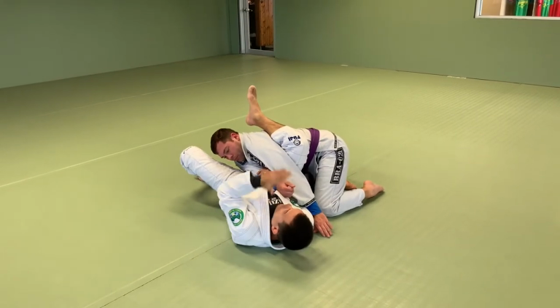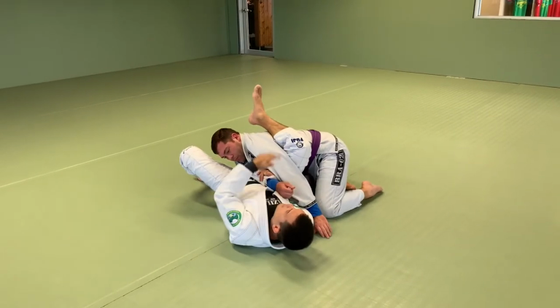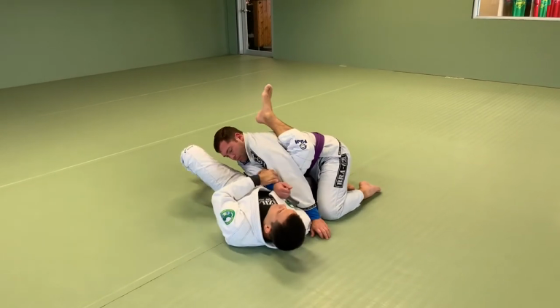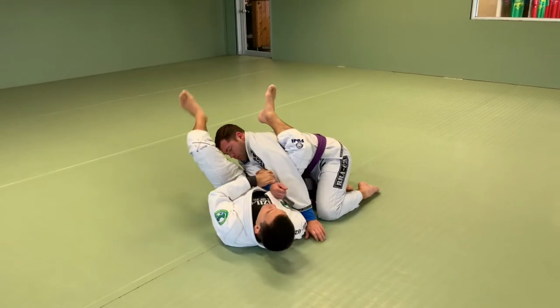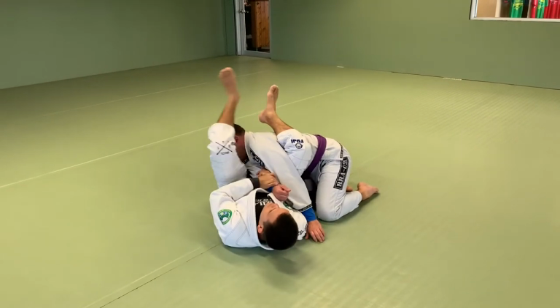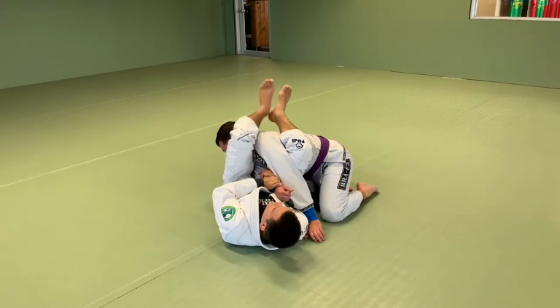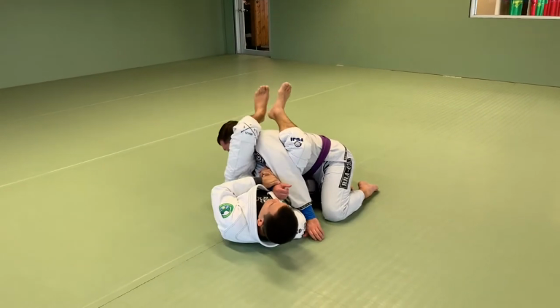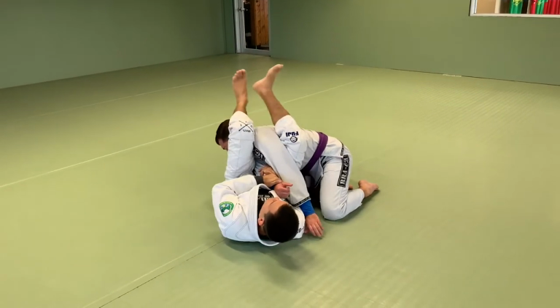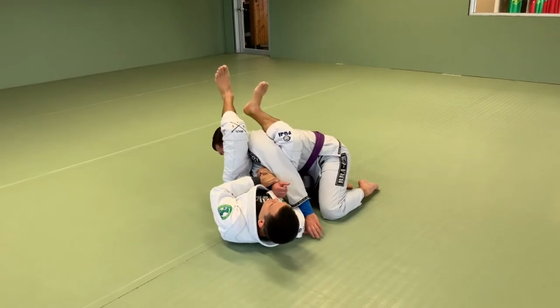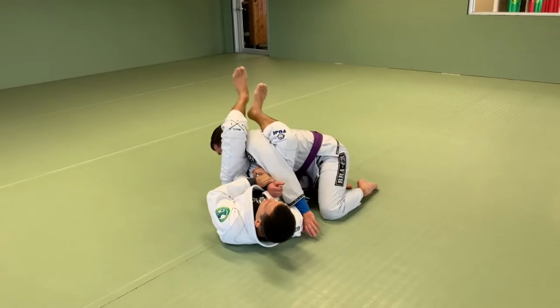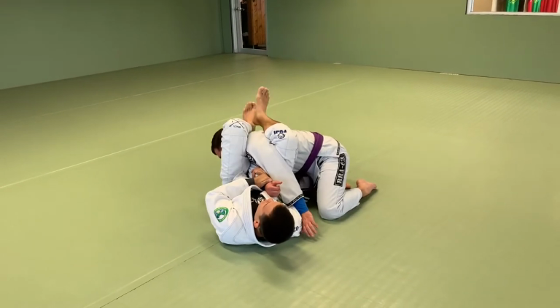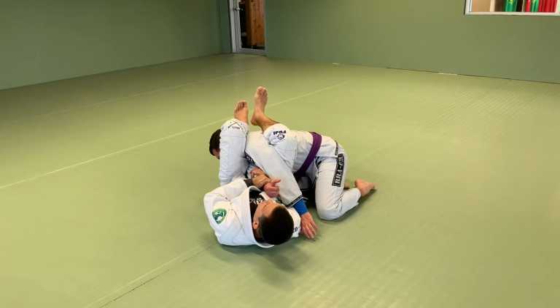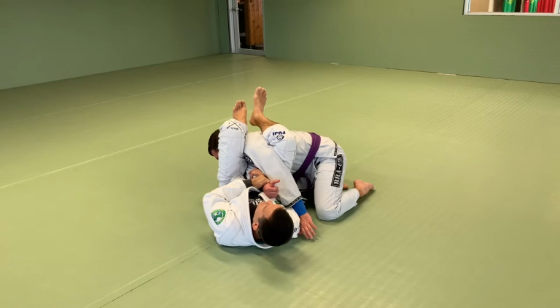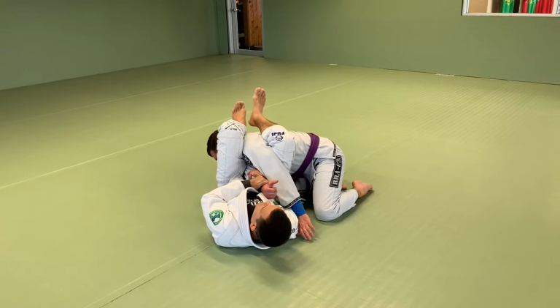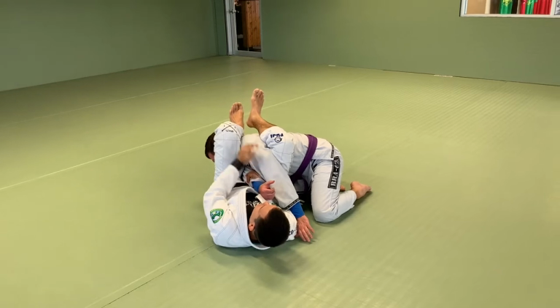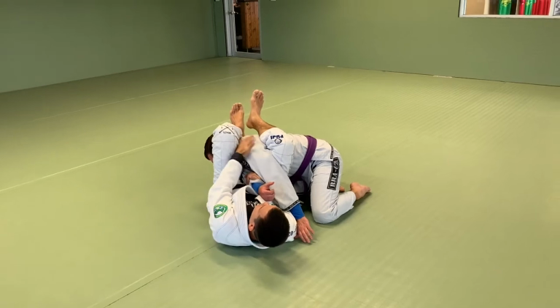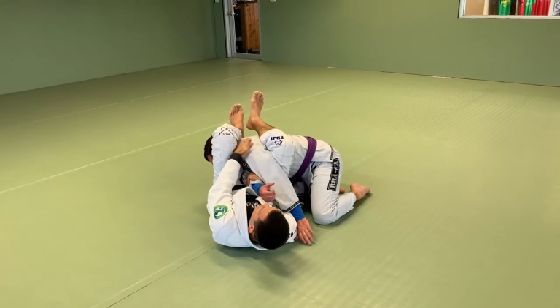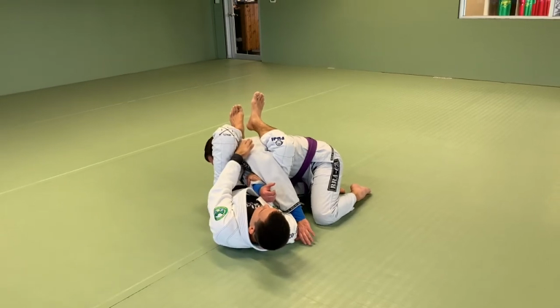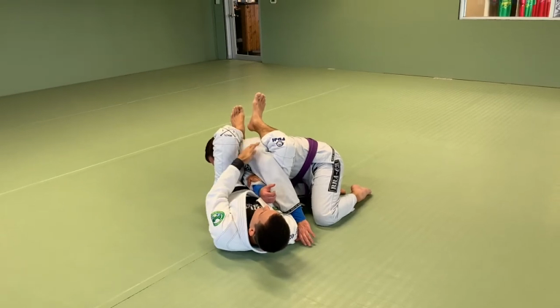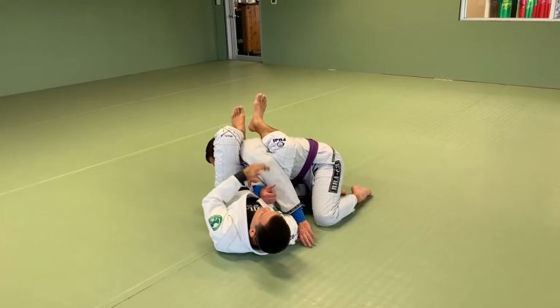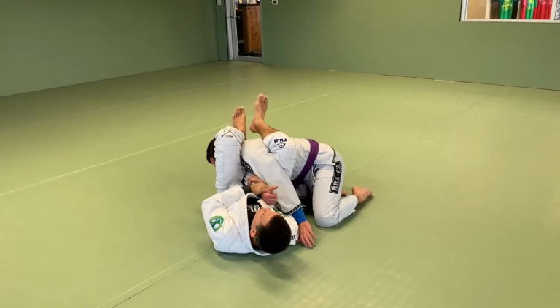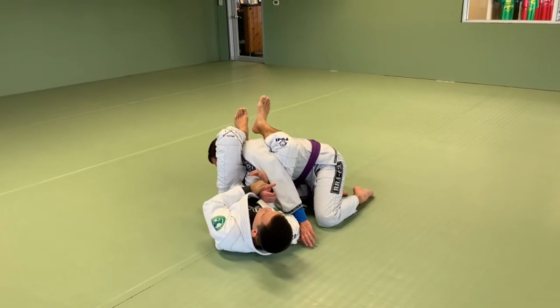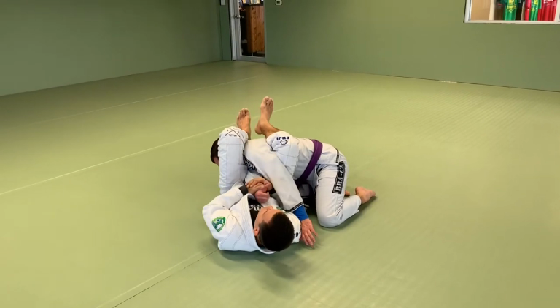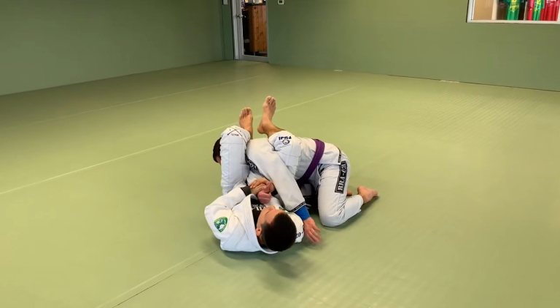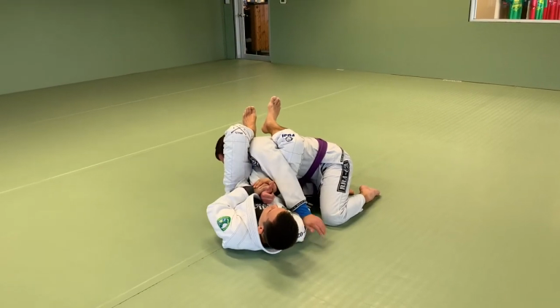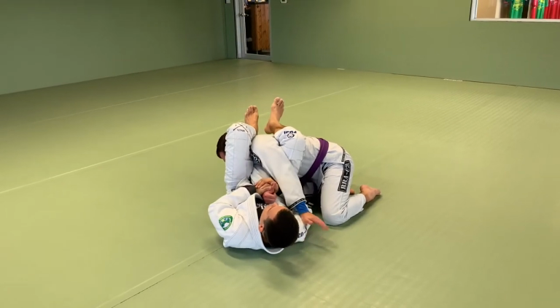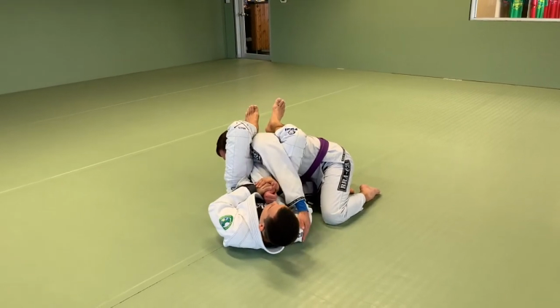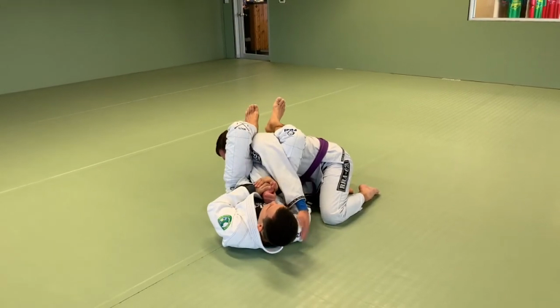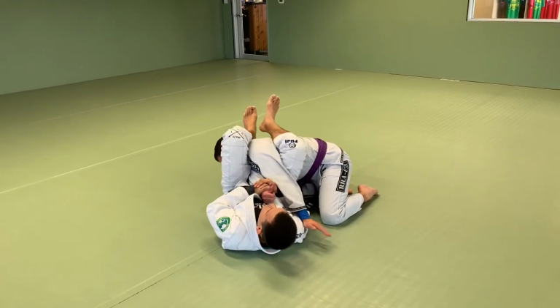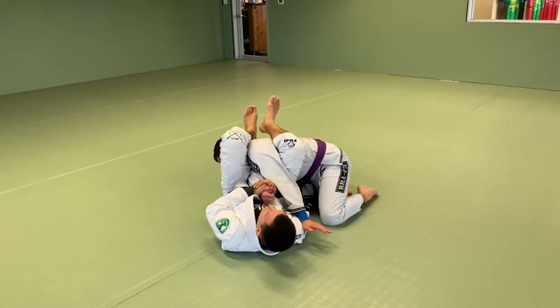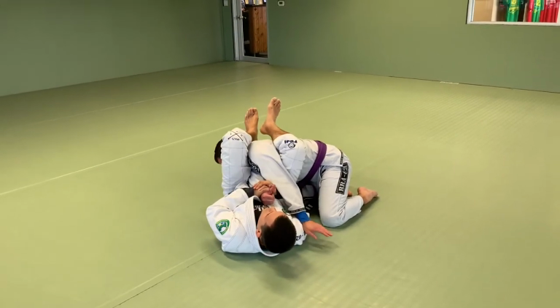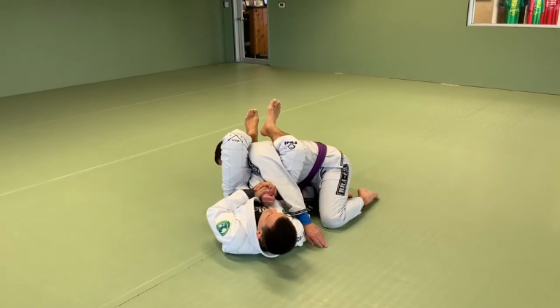As I get to this point and pass right here, the hand goes from the shoulder to the arm, and then I can finish.